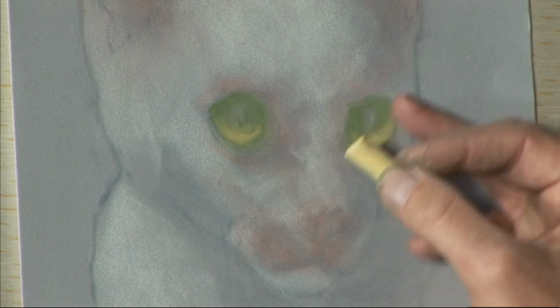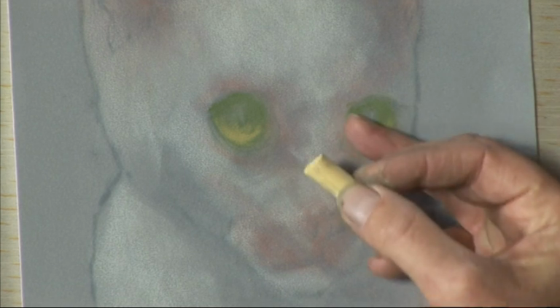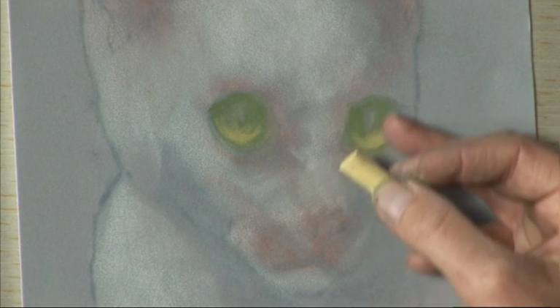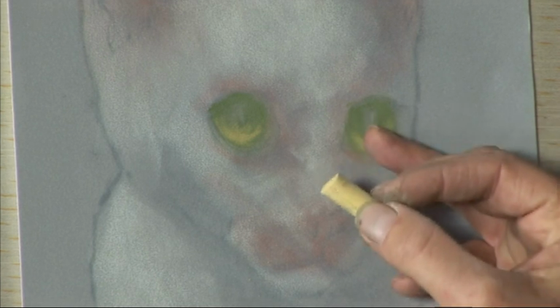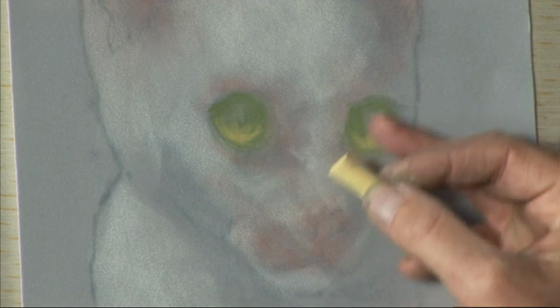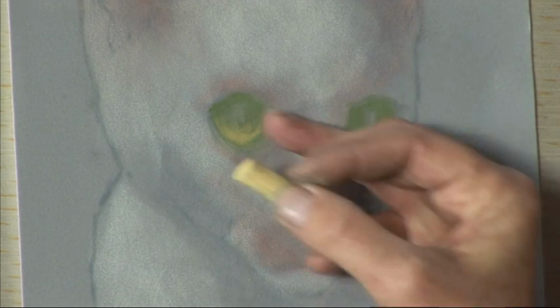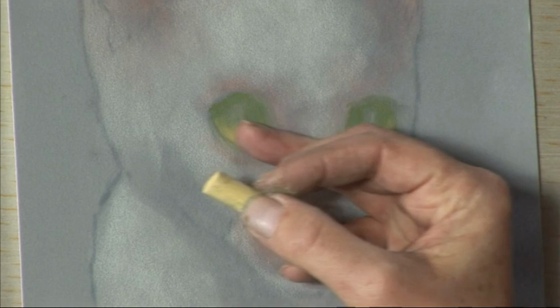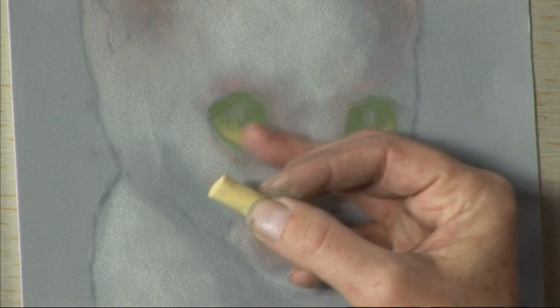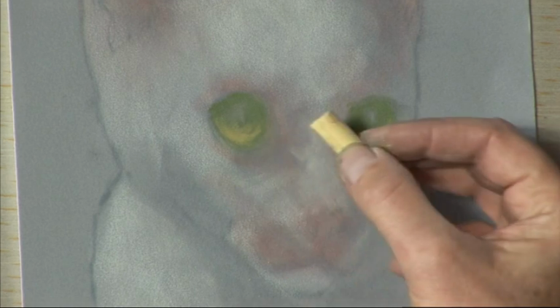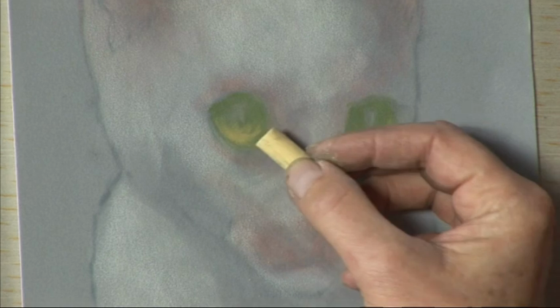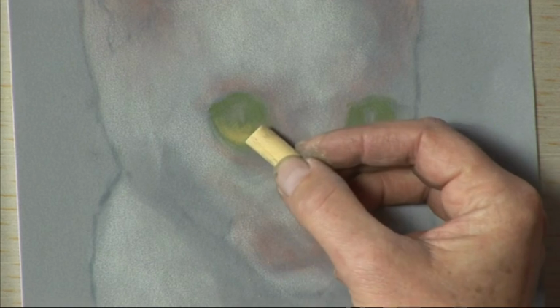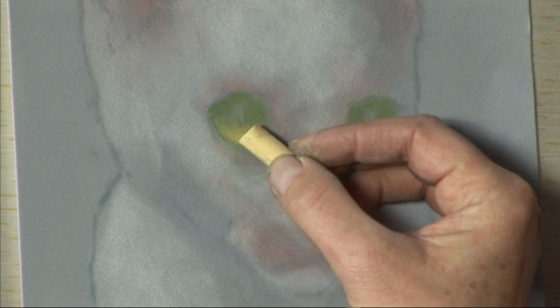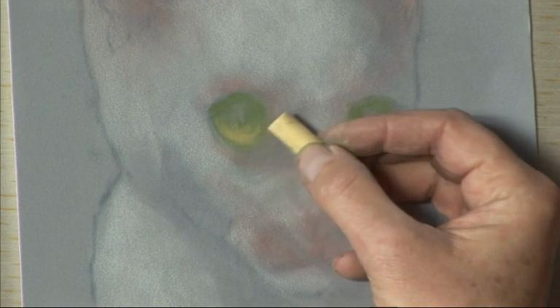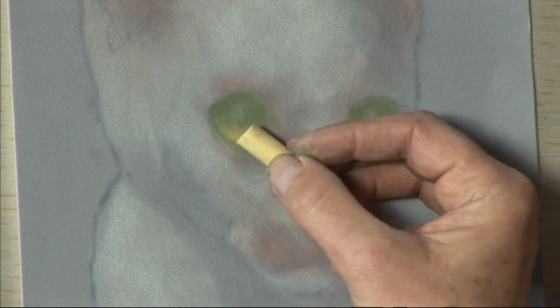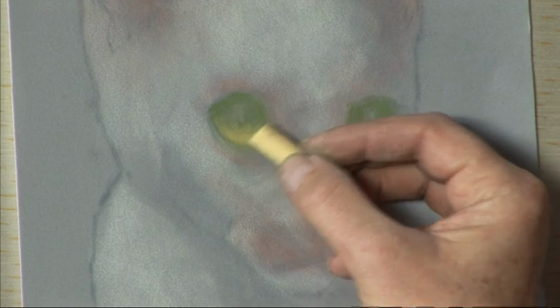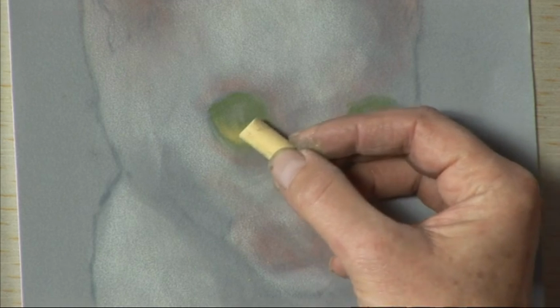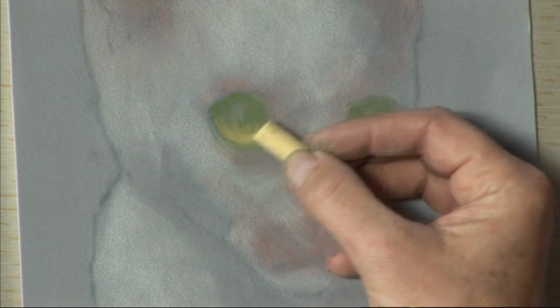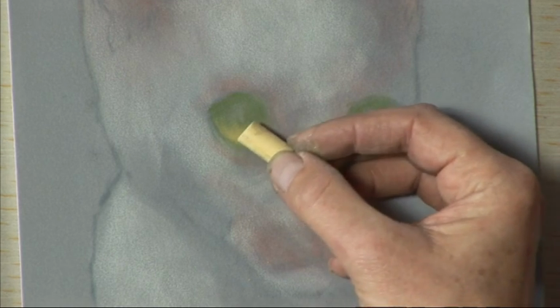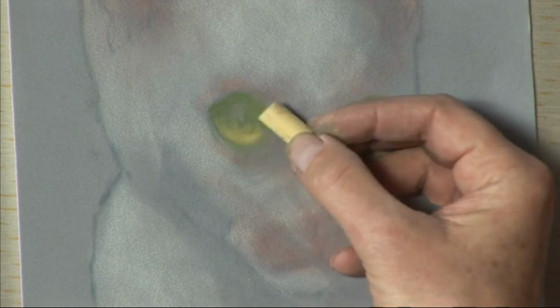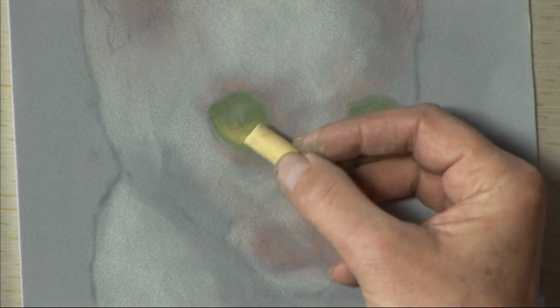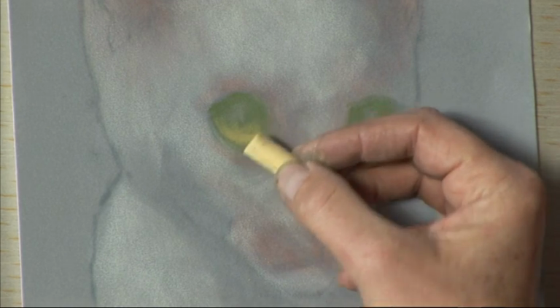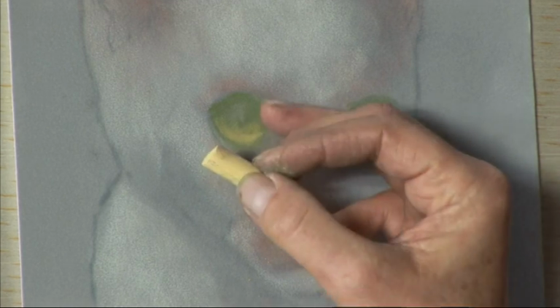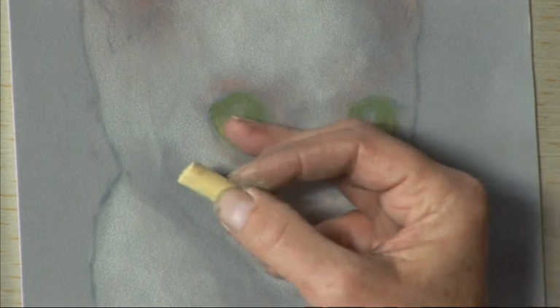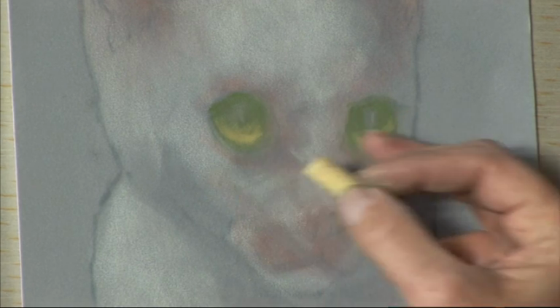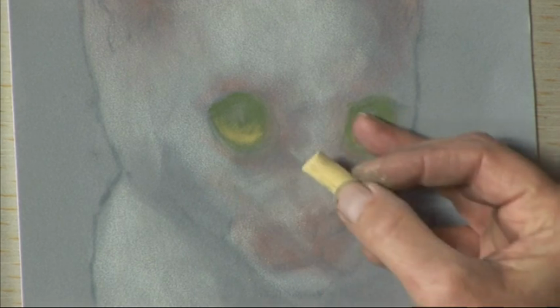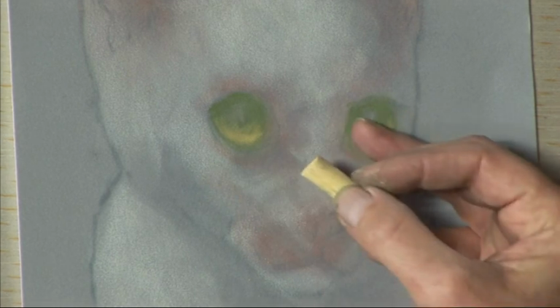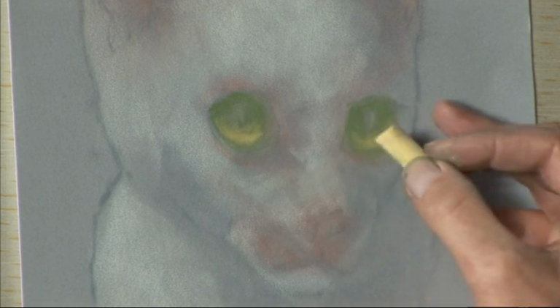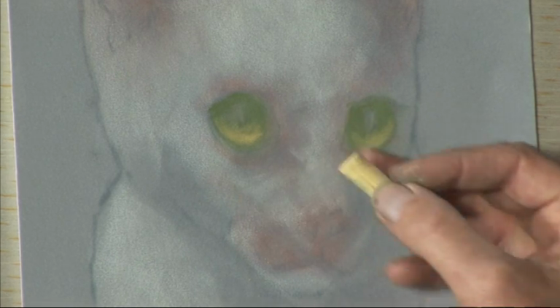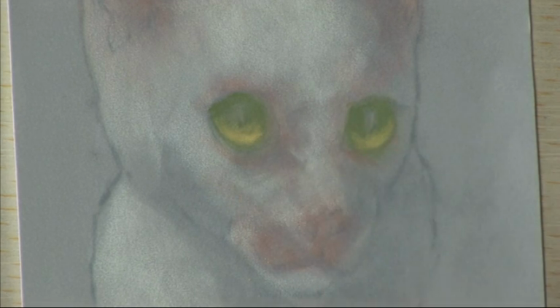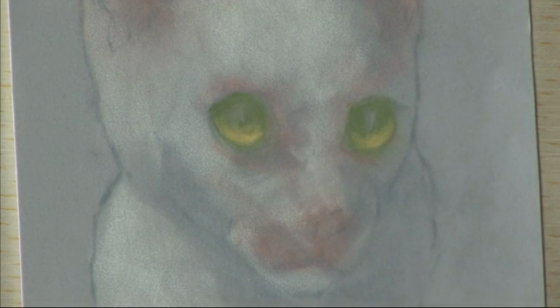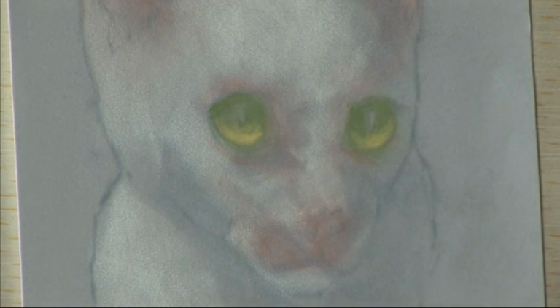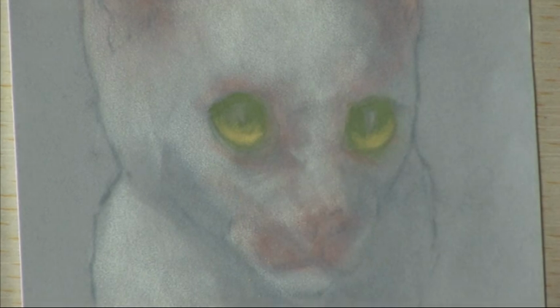You can rub it in, push the pastel into the paper, soften the edges and that's our highlight.